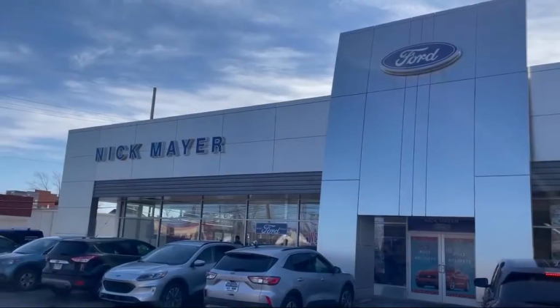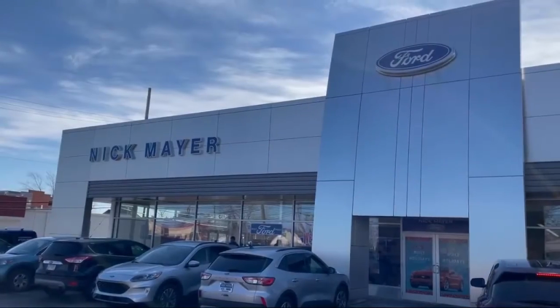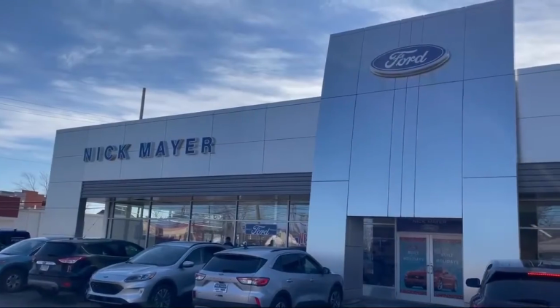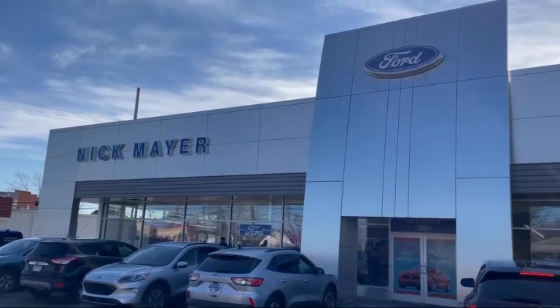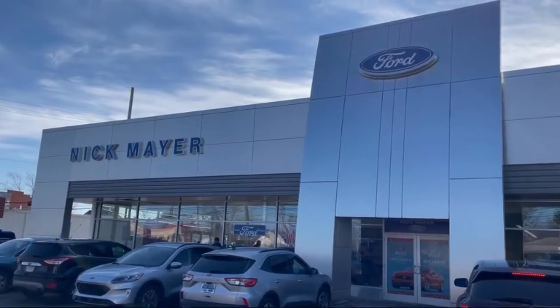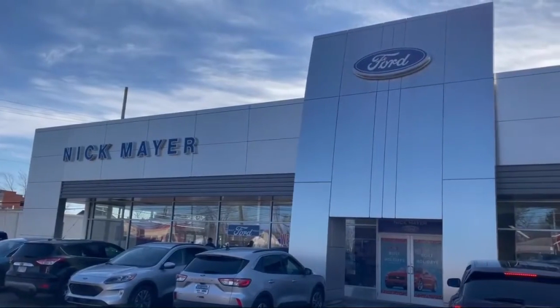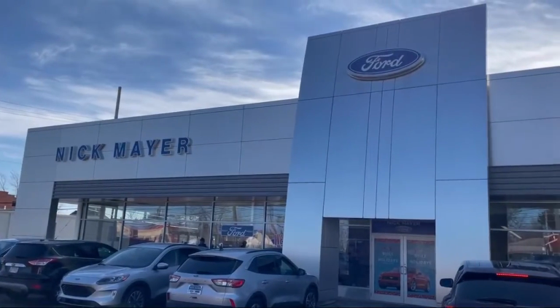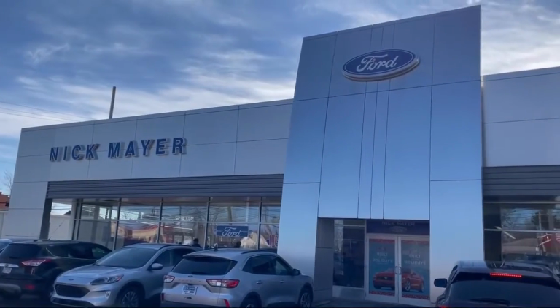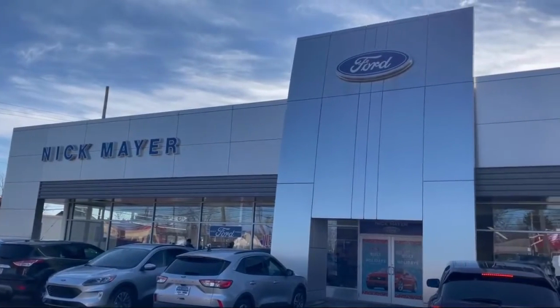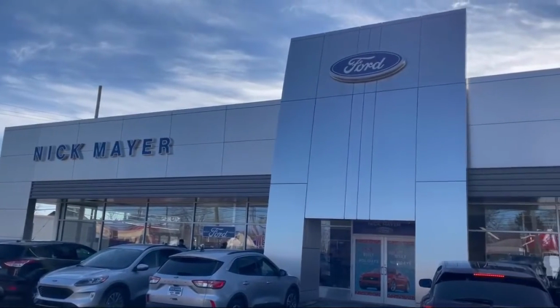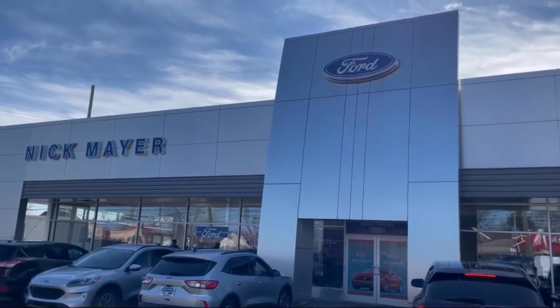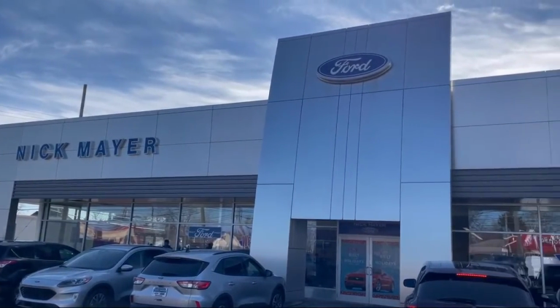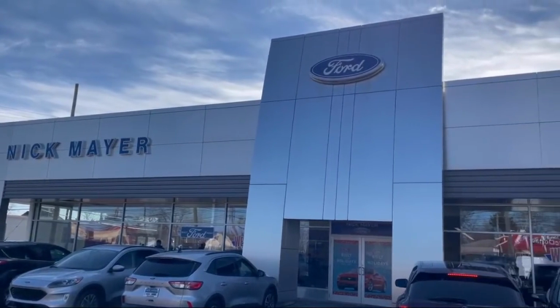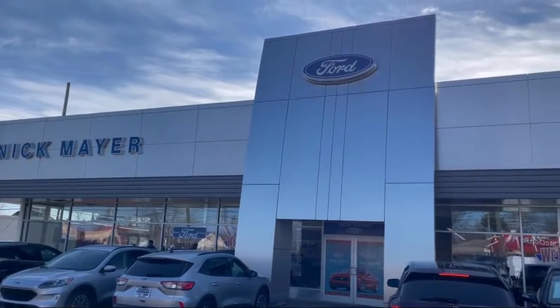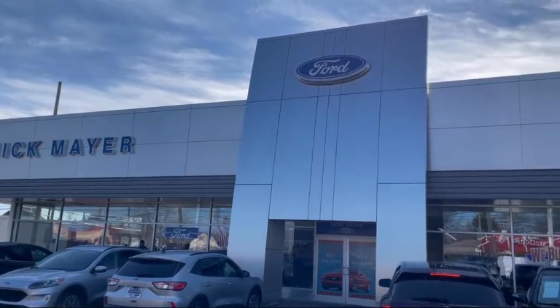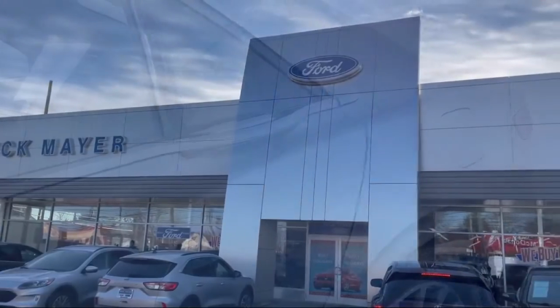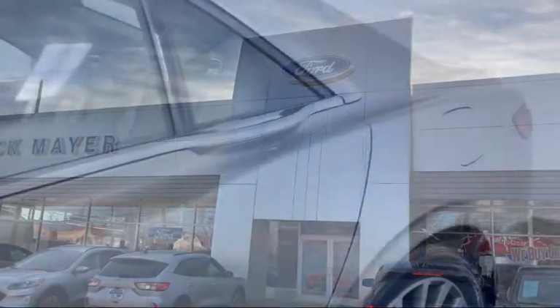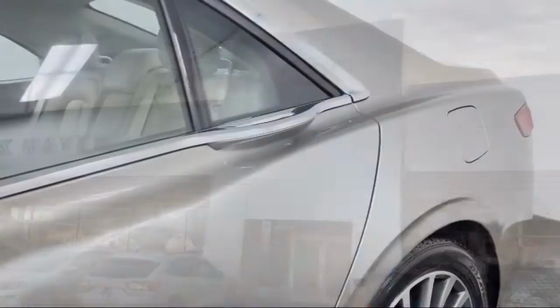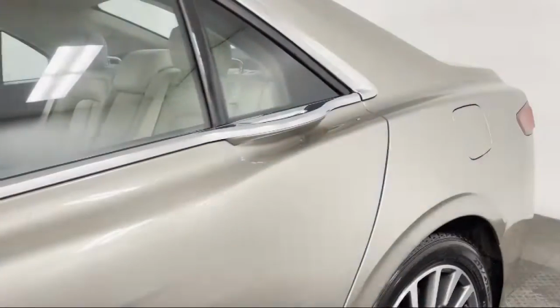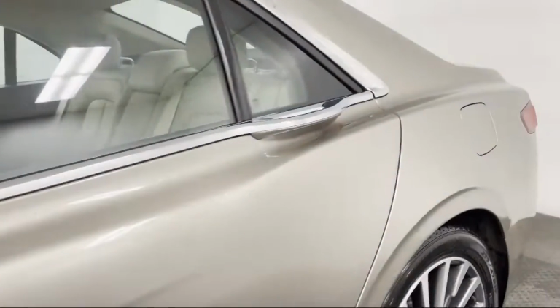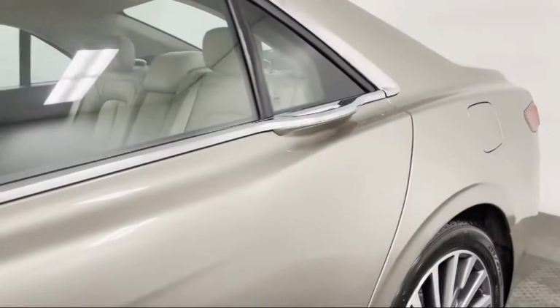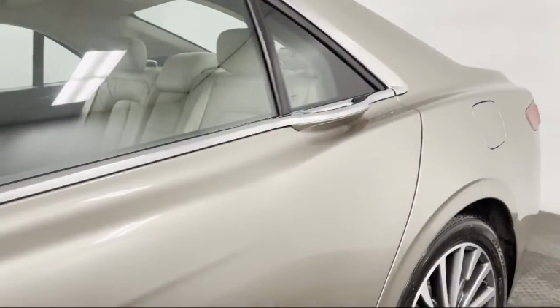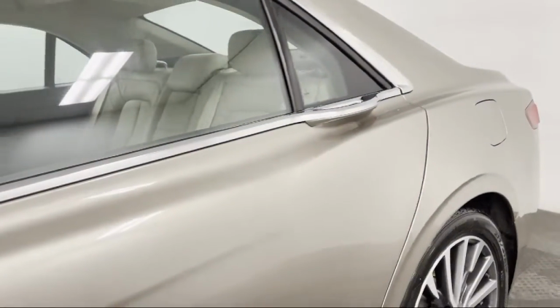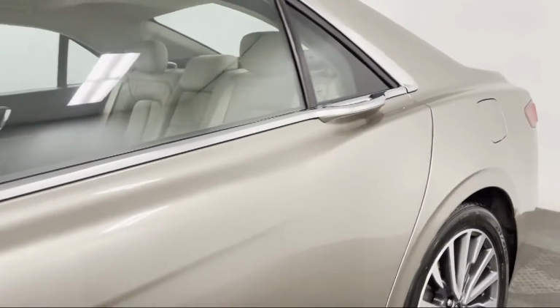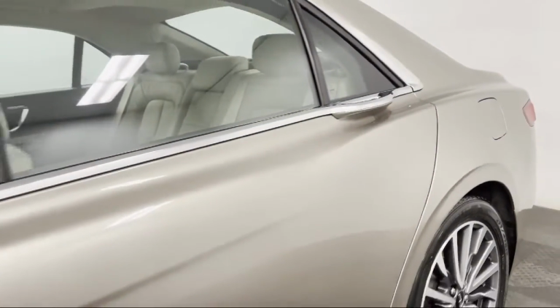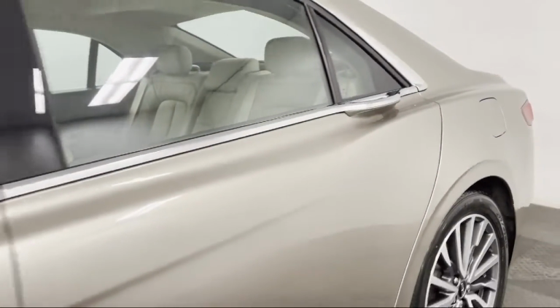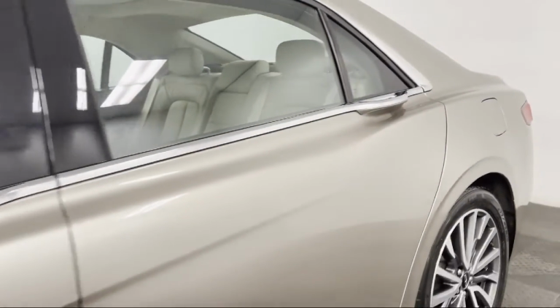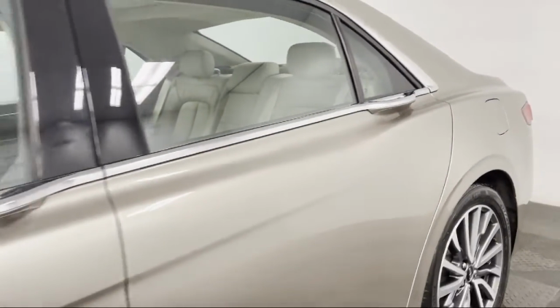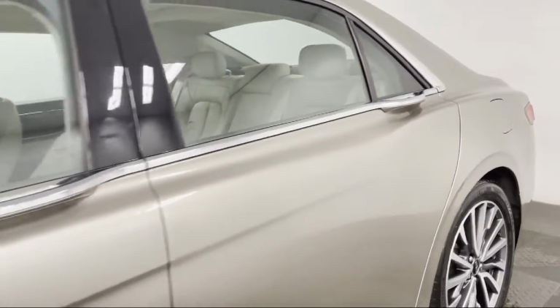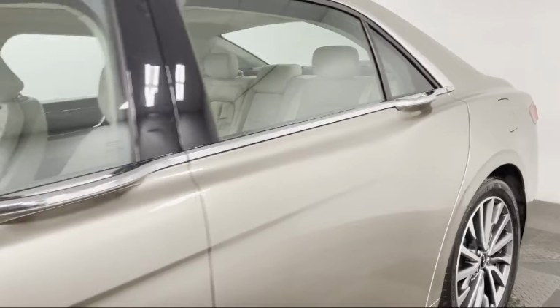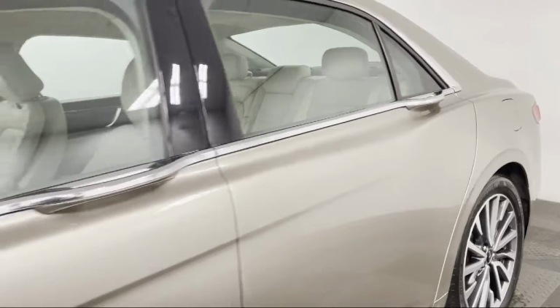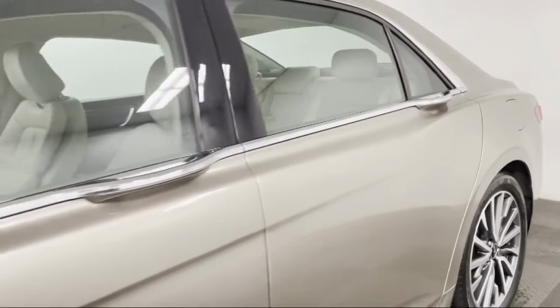Welcome to Nick Mayer Ford, and here's a look at another one of our great vehicles from our inventory.